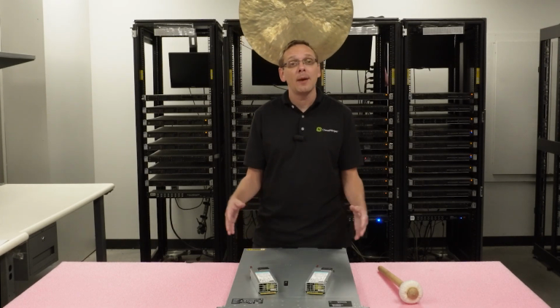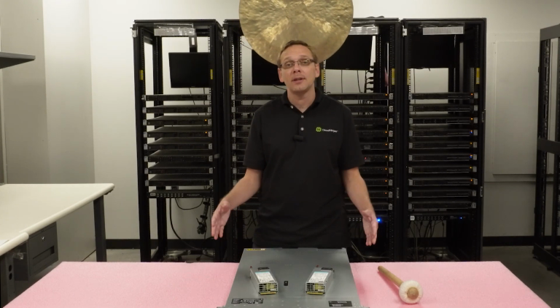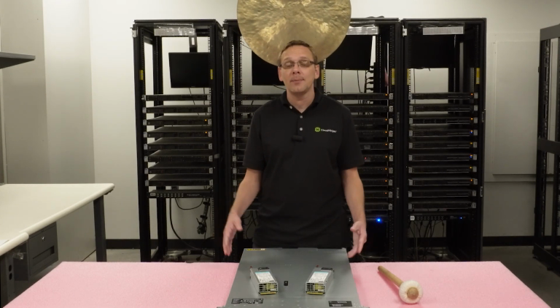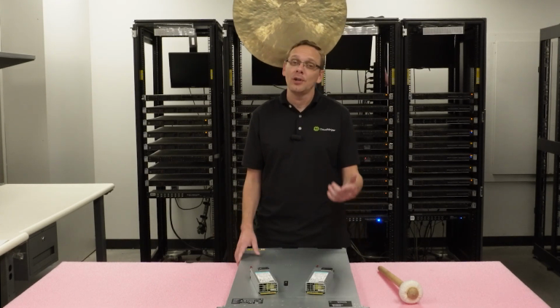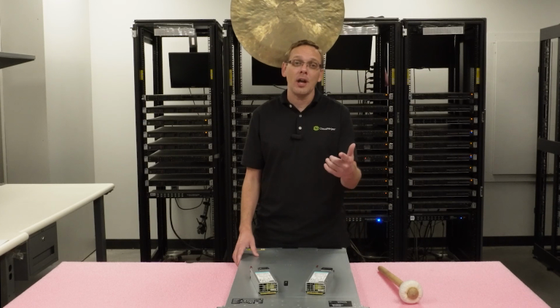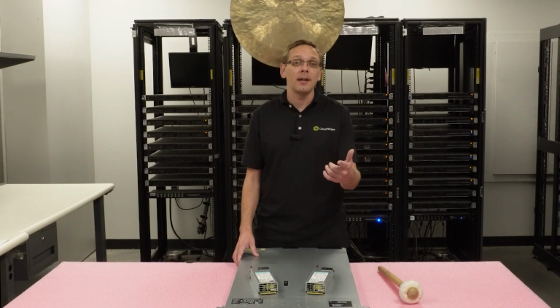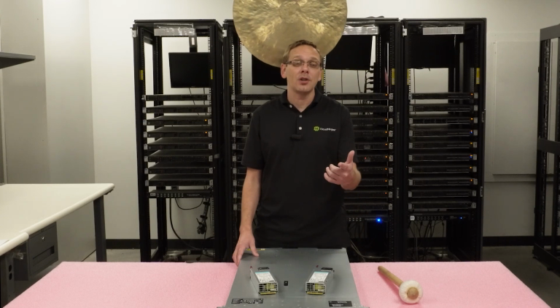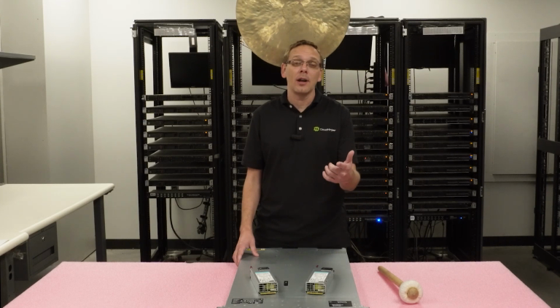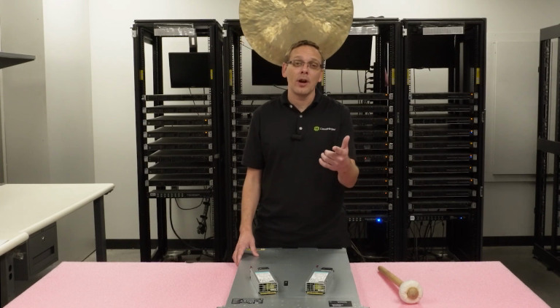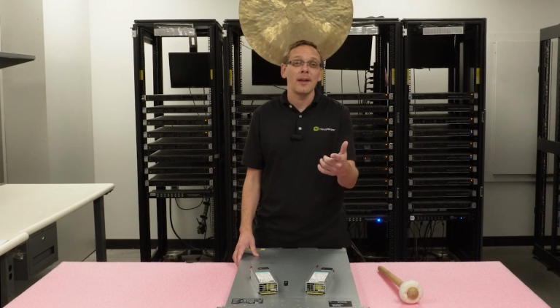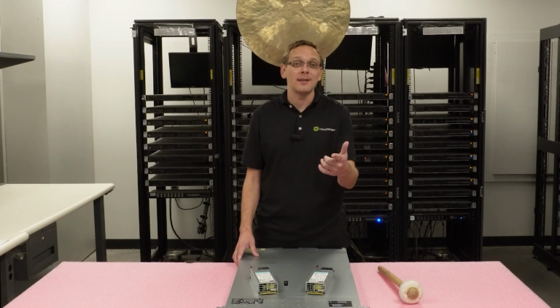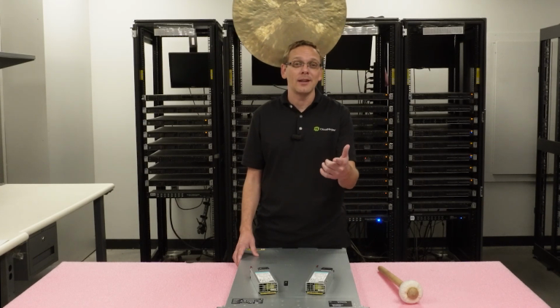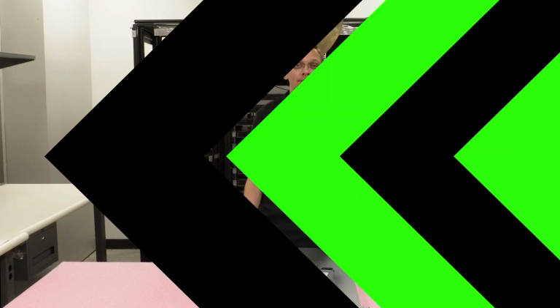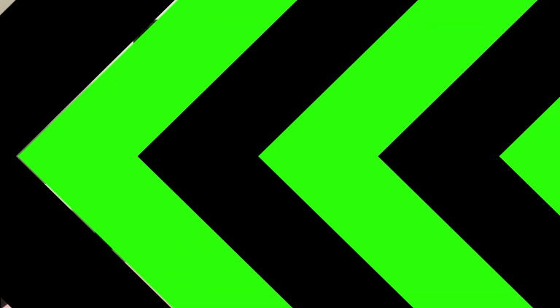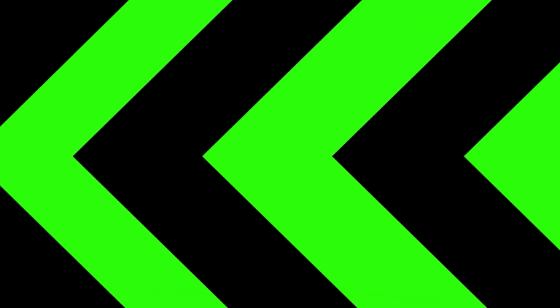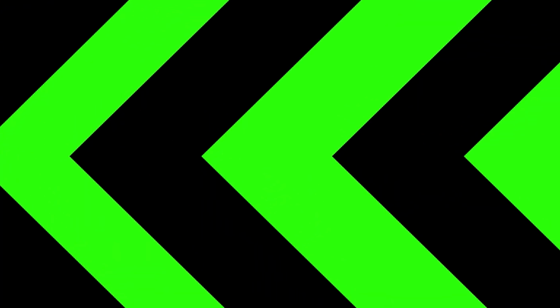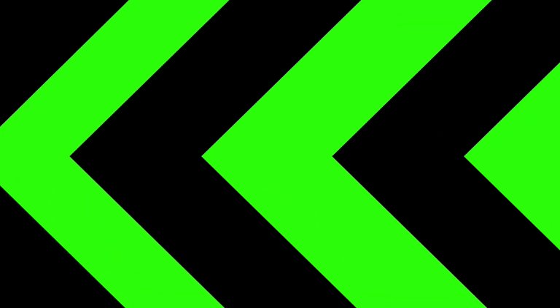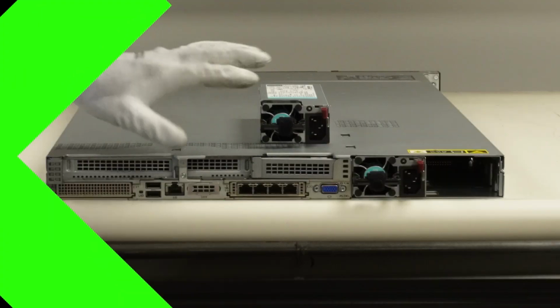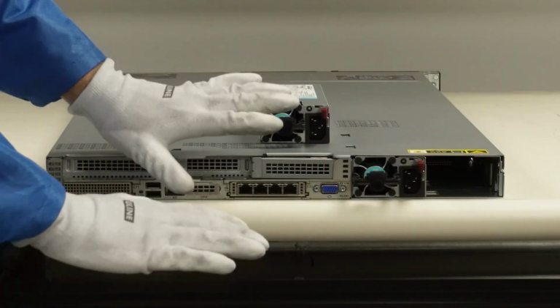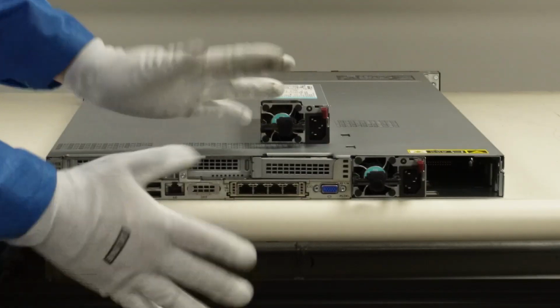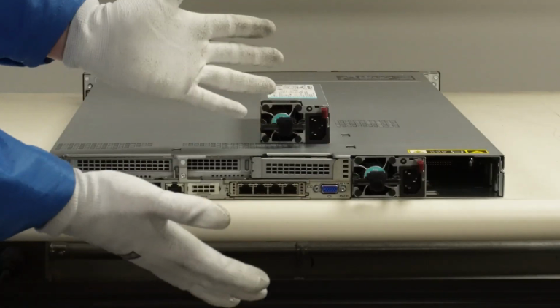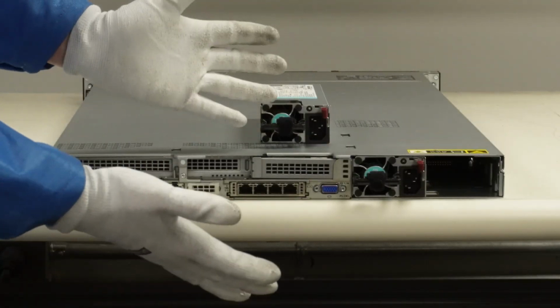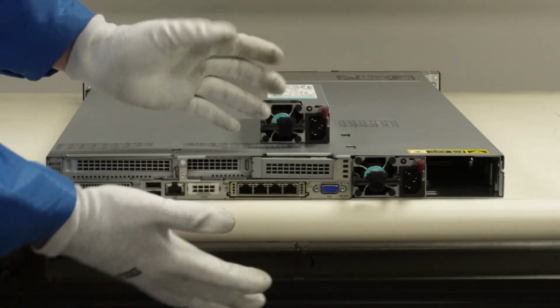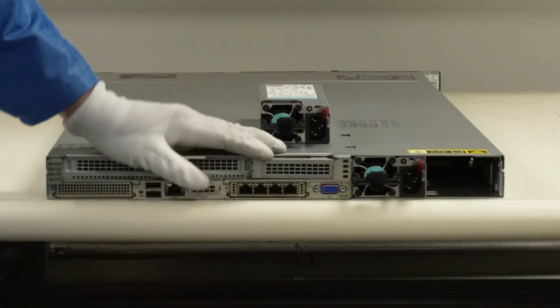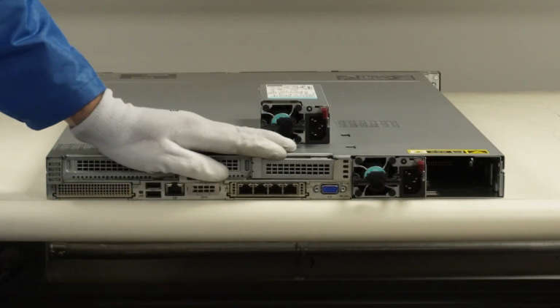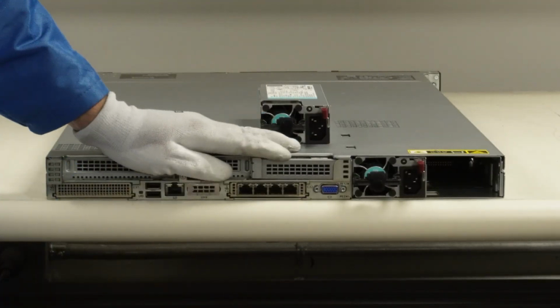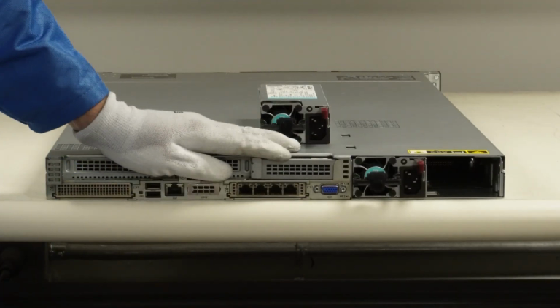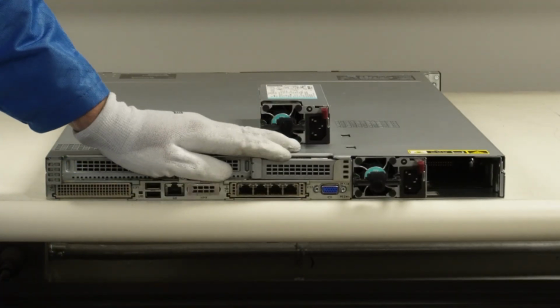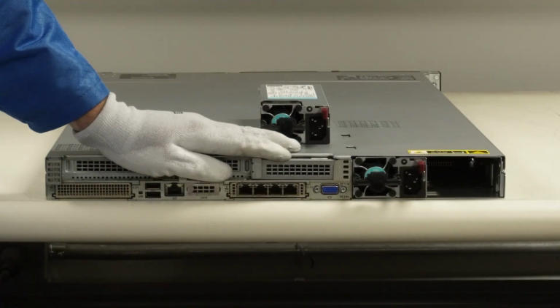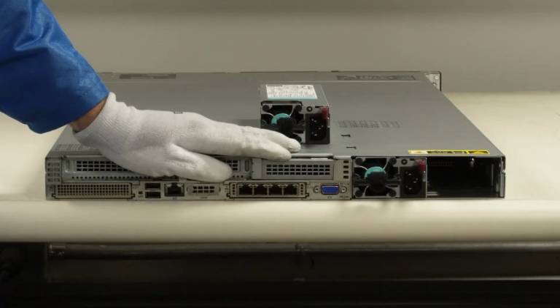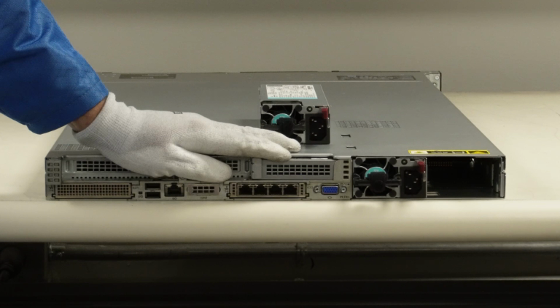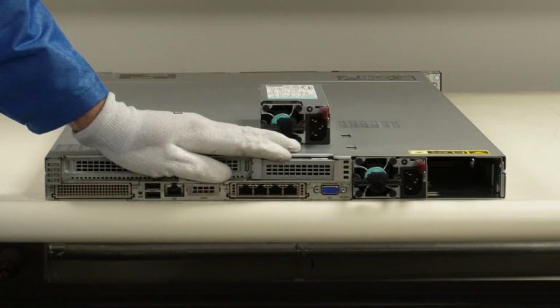That being said, let's show you how to install. I'm going to grab my ESD gear. All right, I have my ESD gear on, so we are safe to work on our machine.